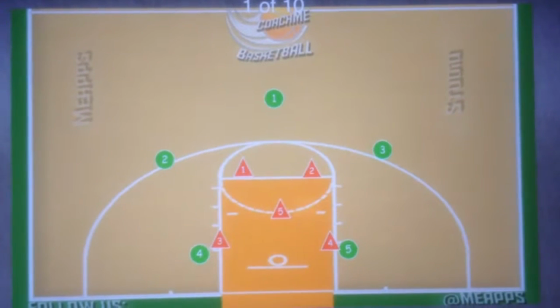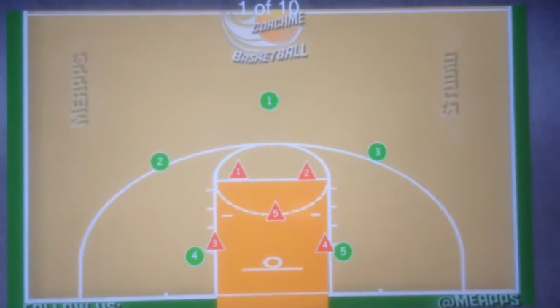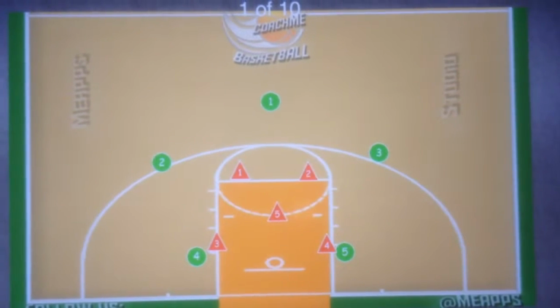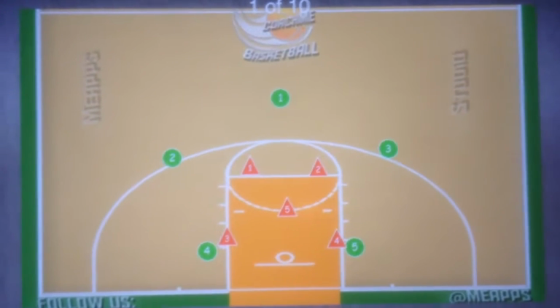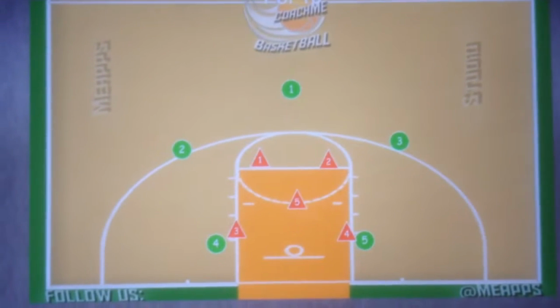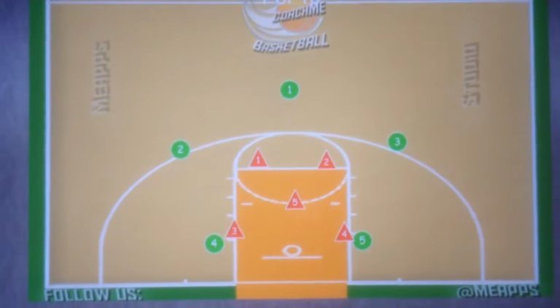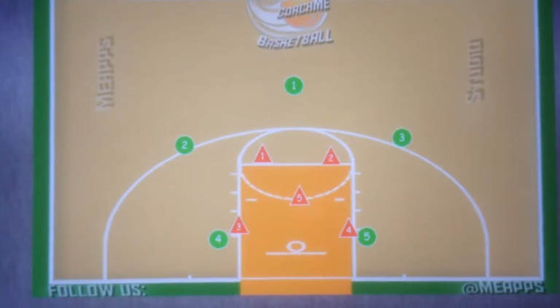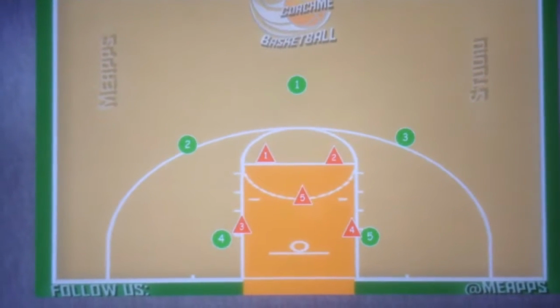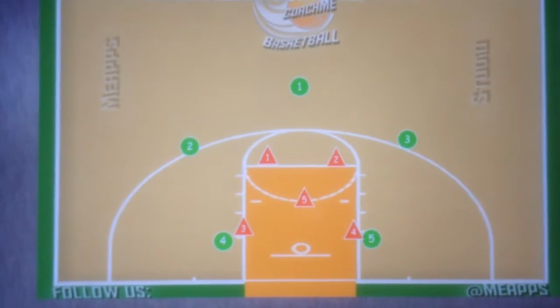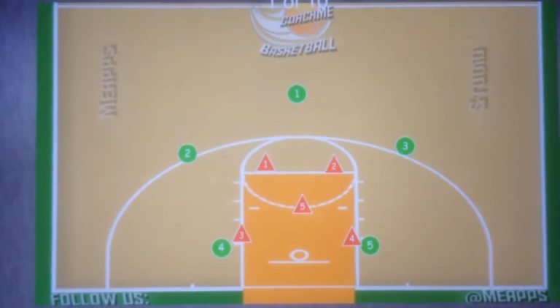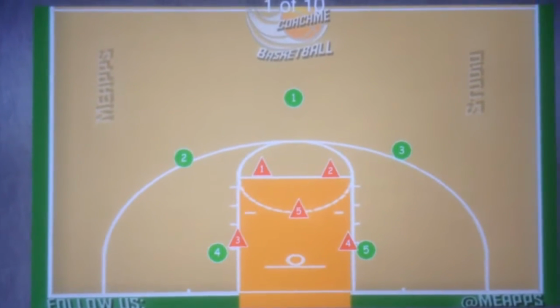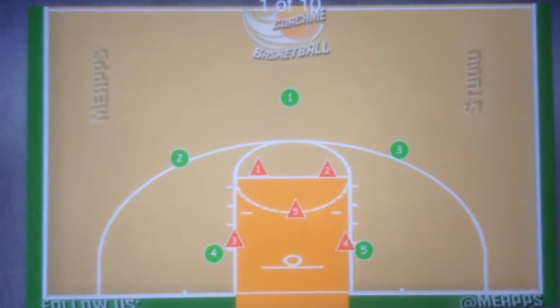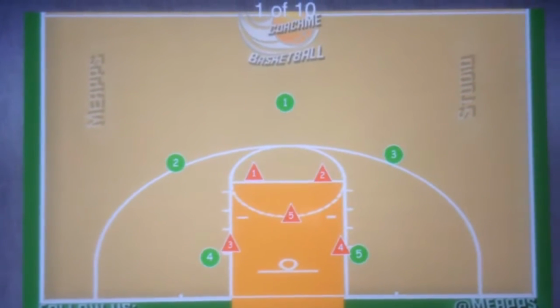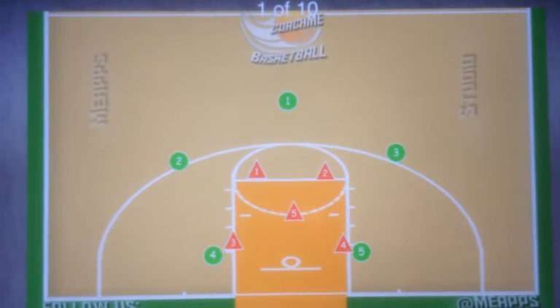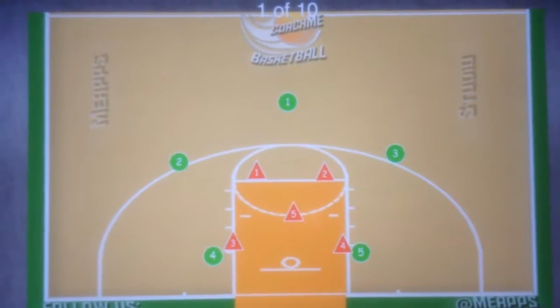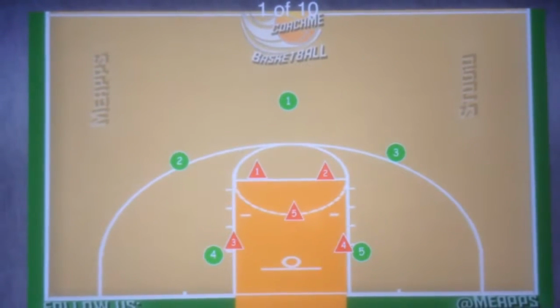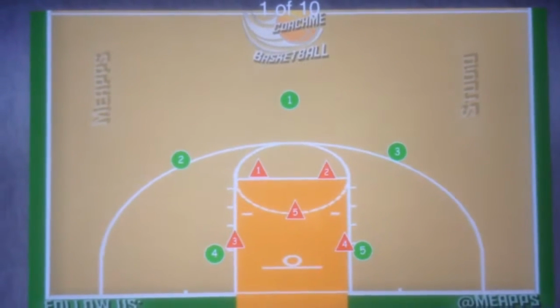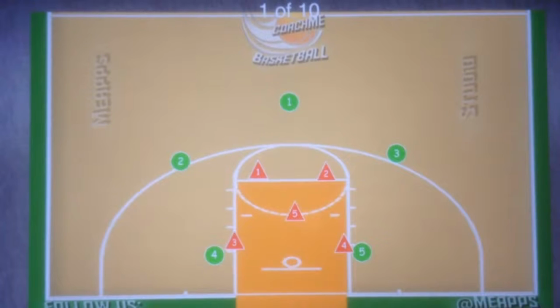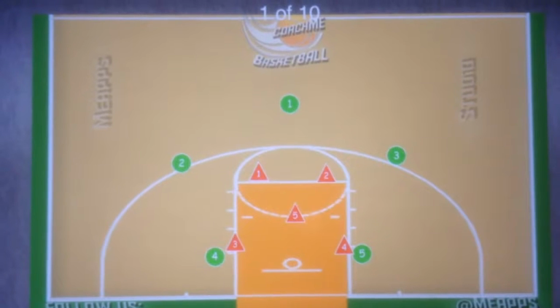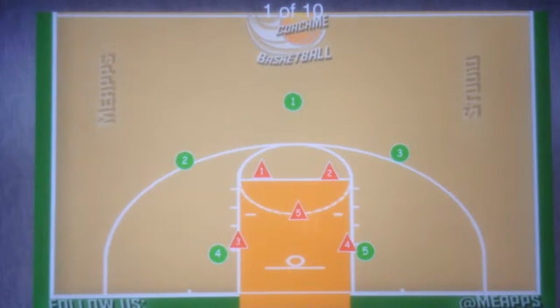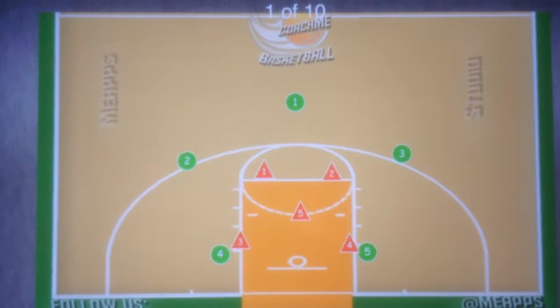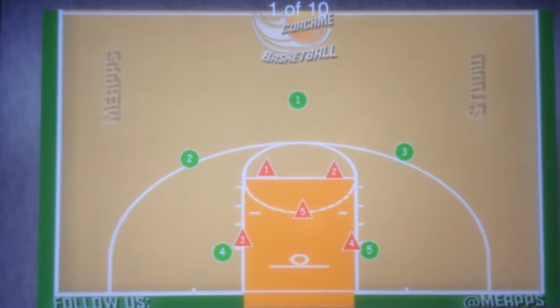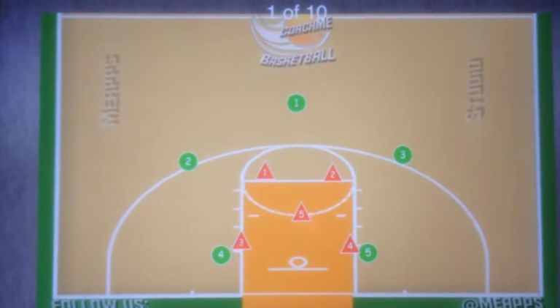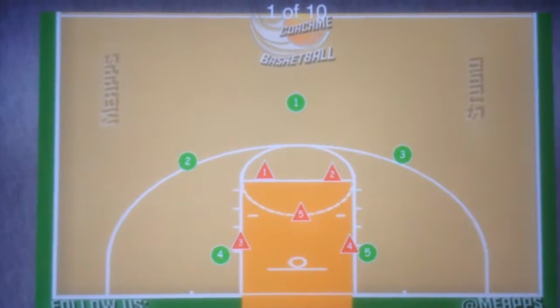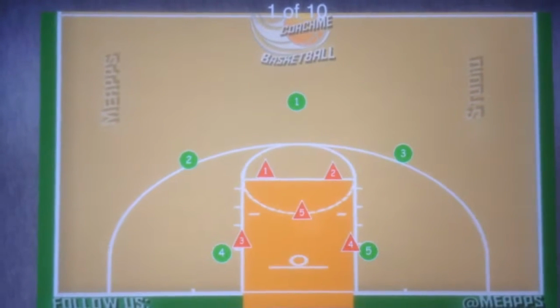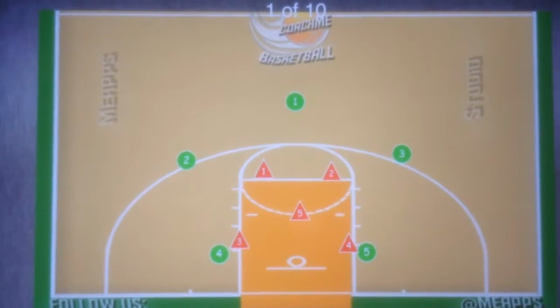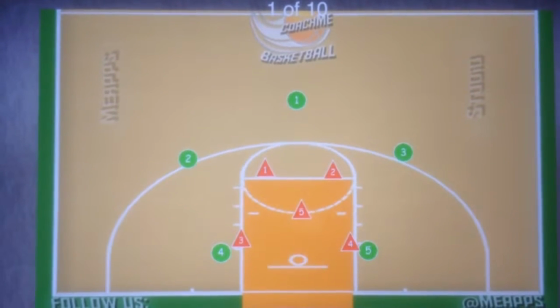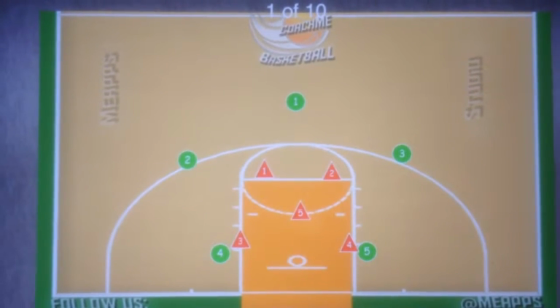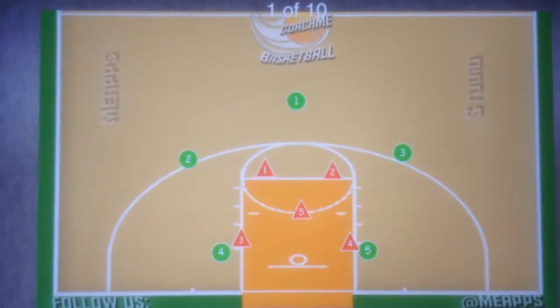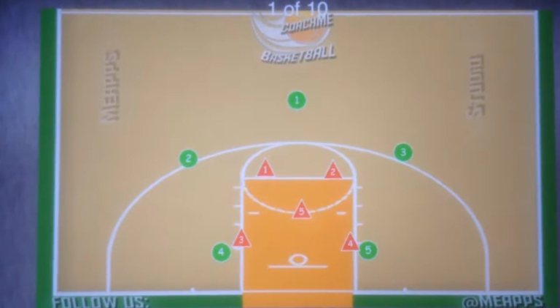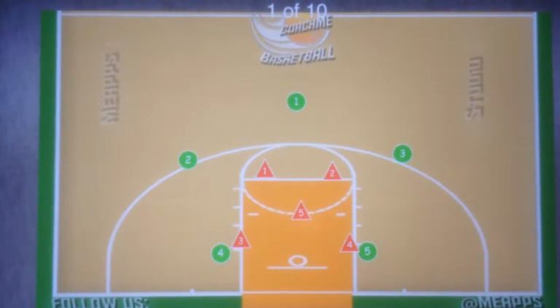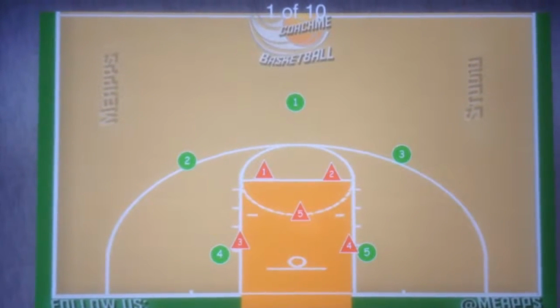Hey guys, great win yesterday. Just wanted to make sure everybody was aware and reminded about practice on Thursday, 6:15 Ahwatukee Y.